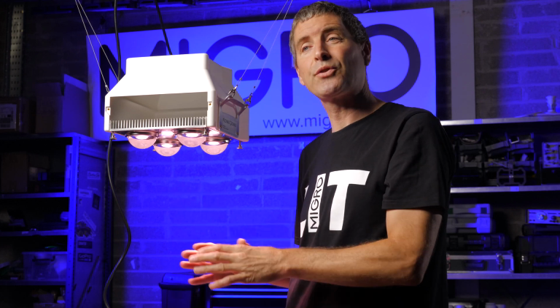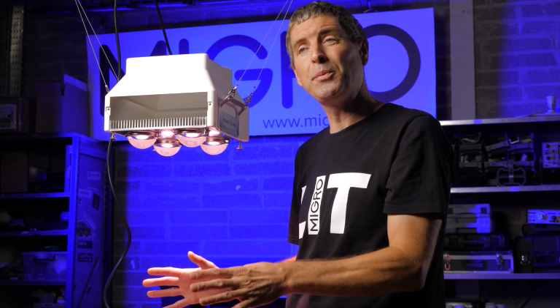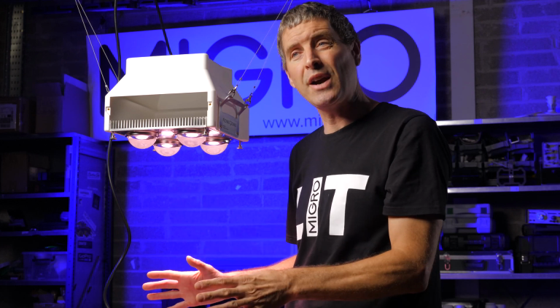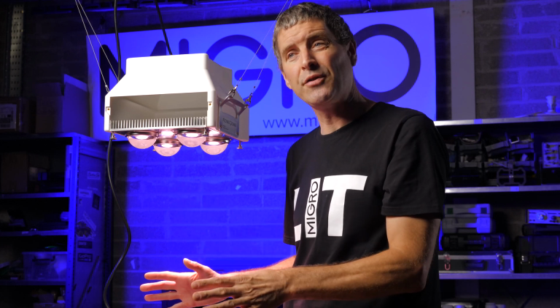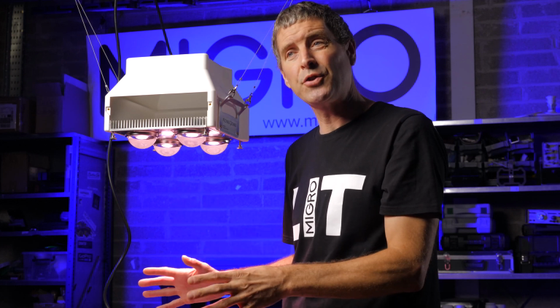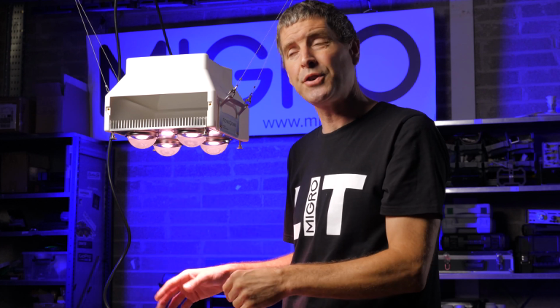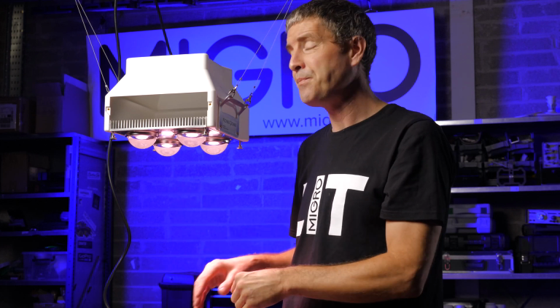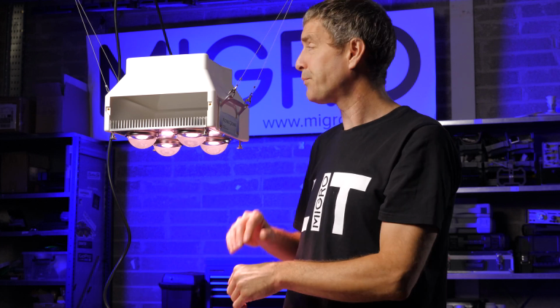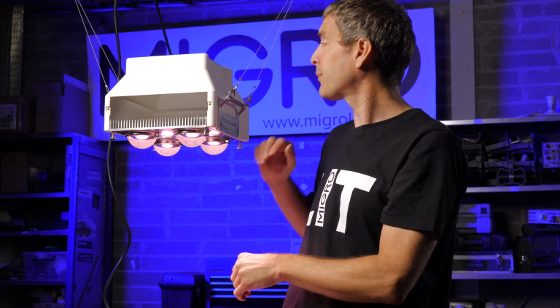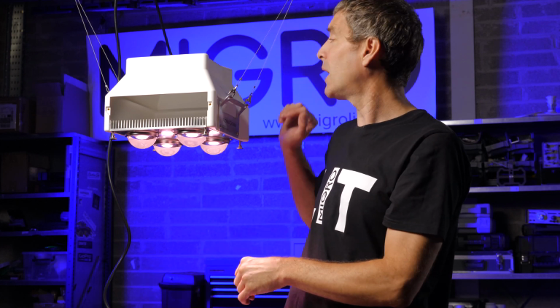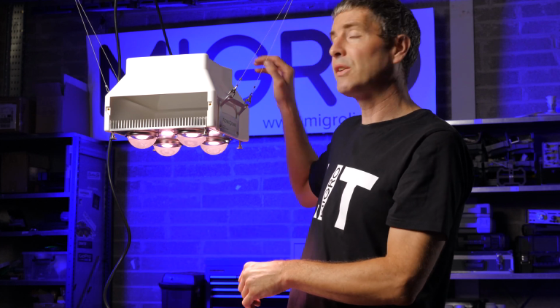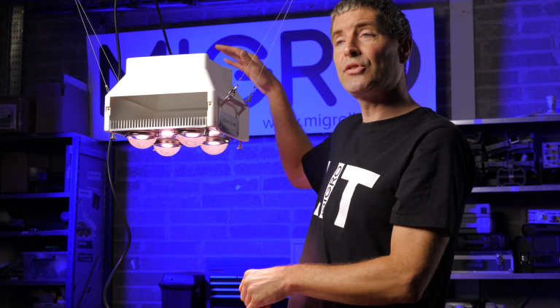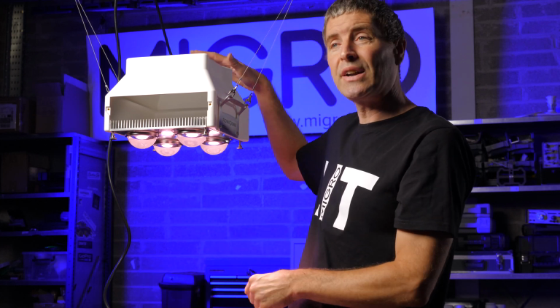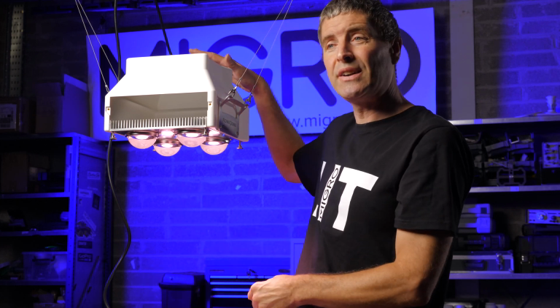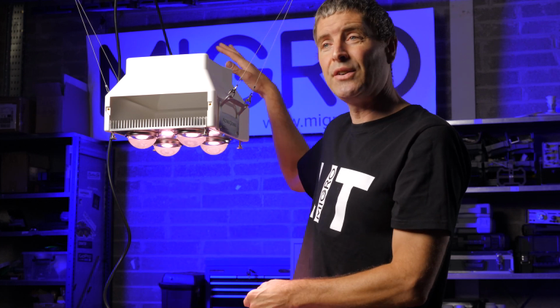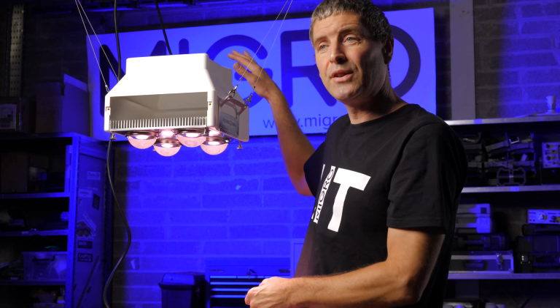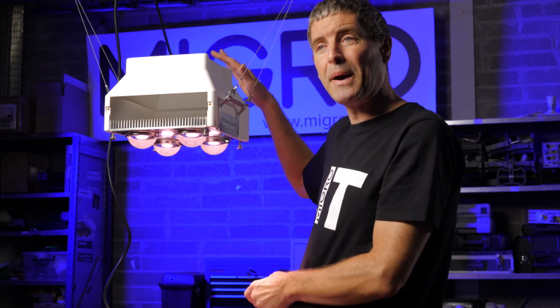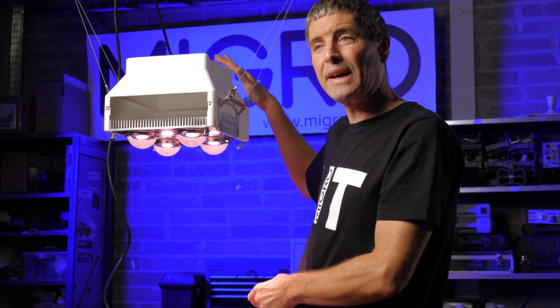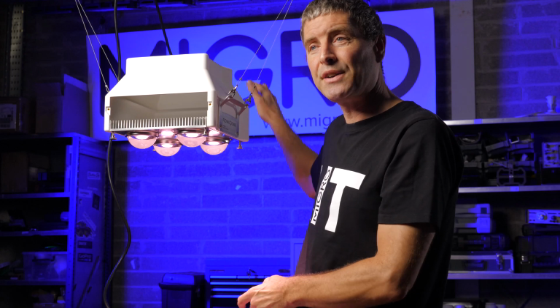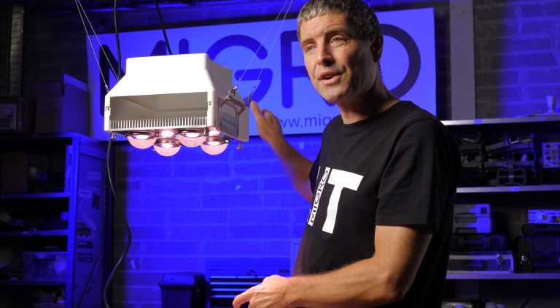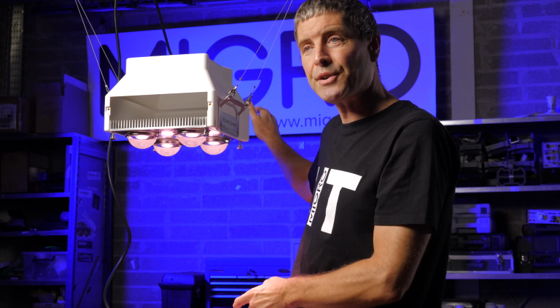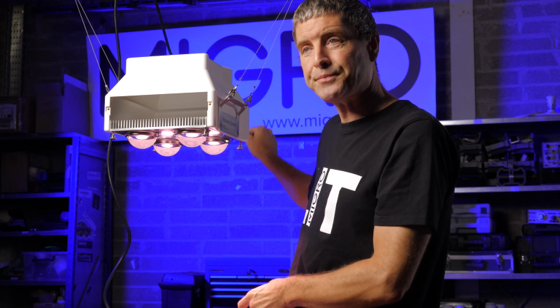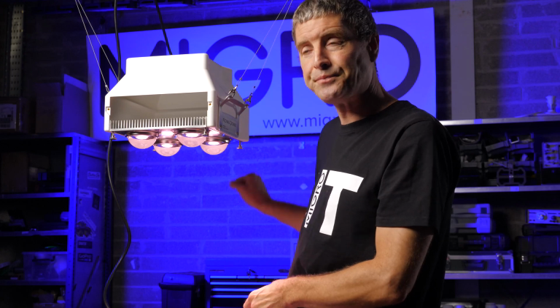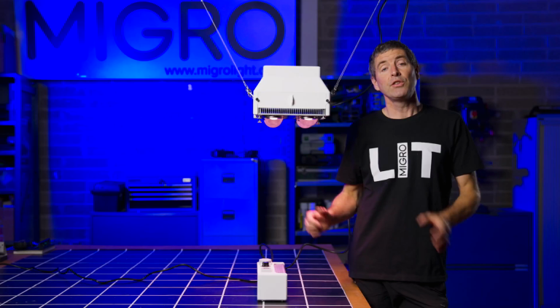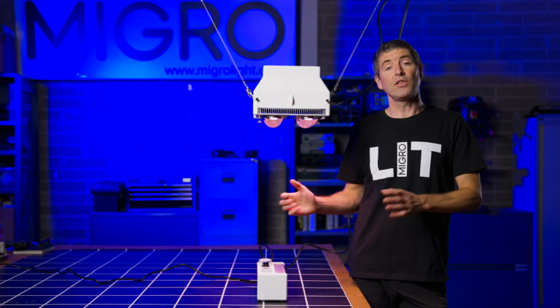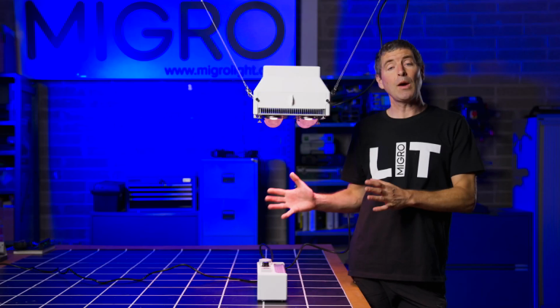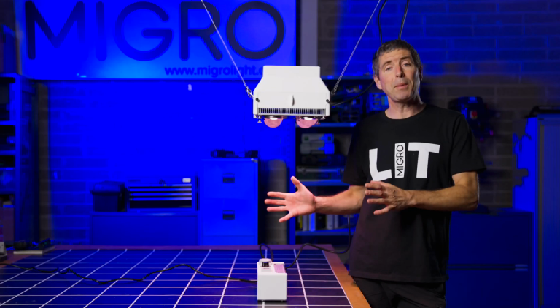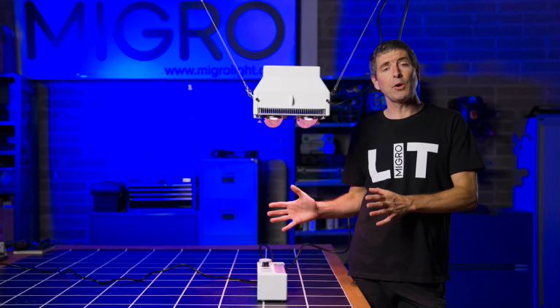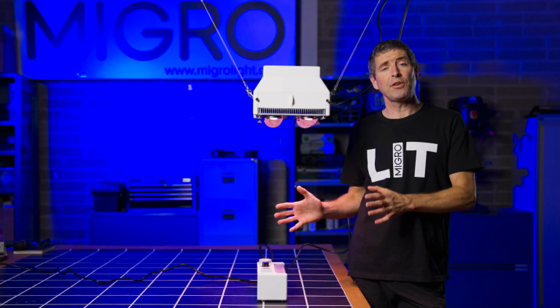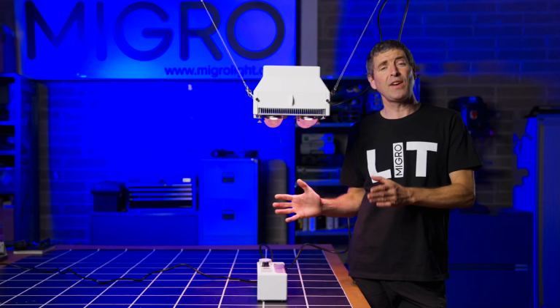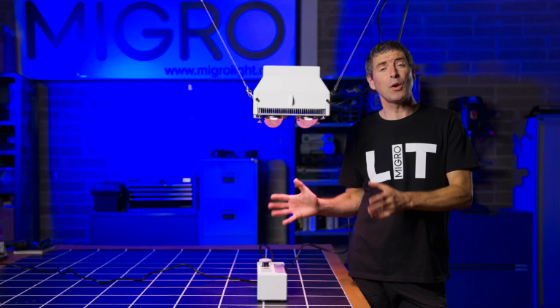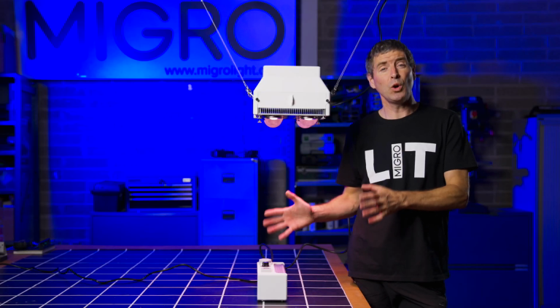Internally in the light you can add this bespoke carbon filter. It takes about three and a half kilos of carbon, and that slots into this space. The airflow, when drawn in to cool the light, will simultaneously be drawn through the carbon filter, scrub the air of odour, and extract it out the back end here.